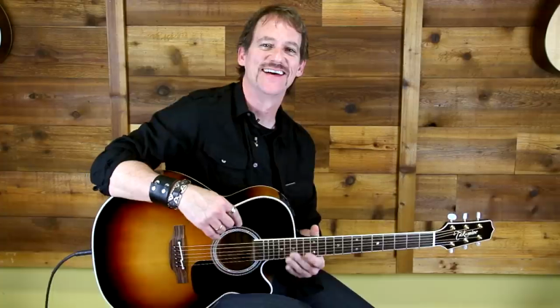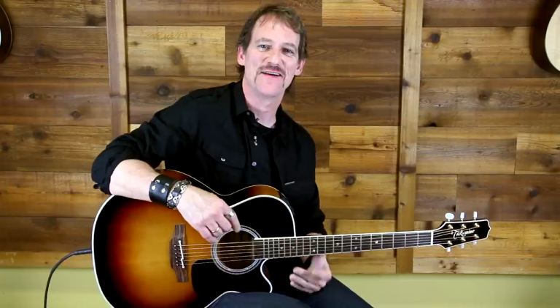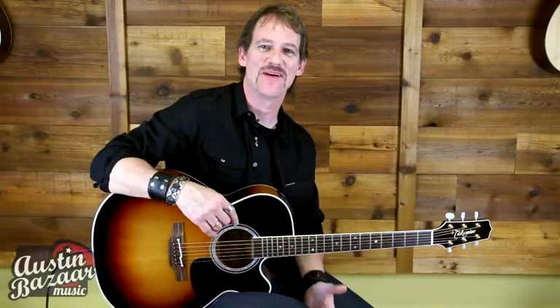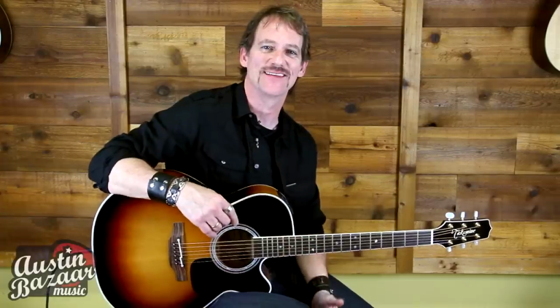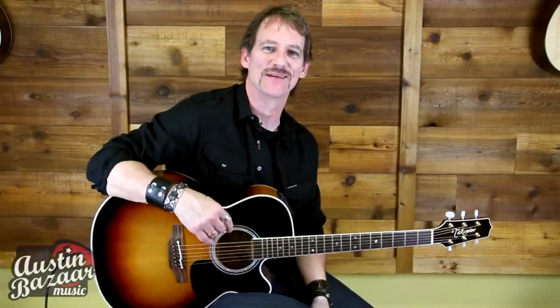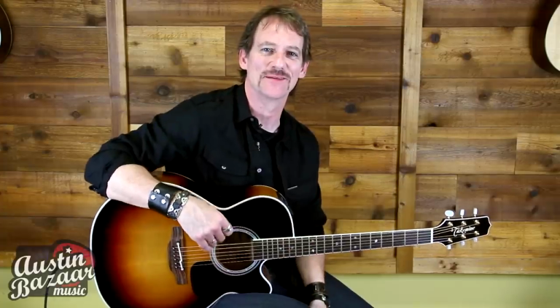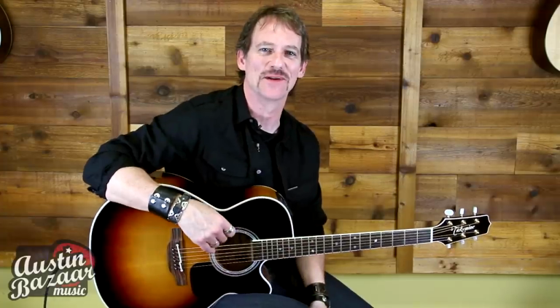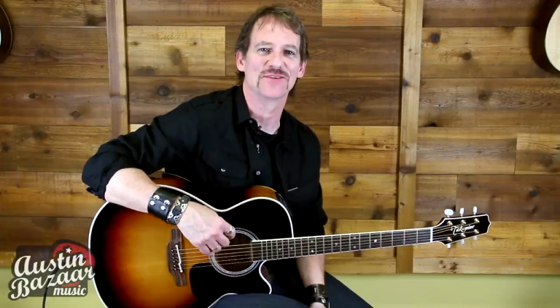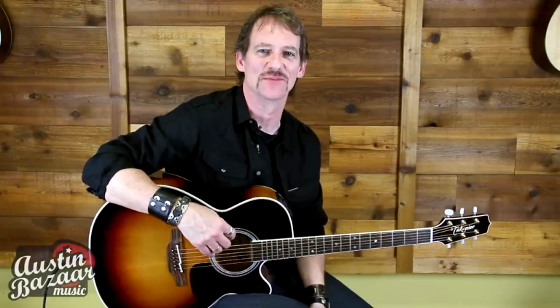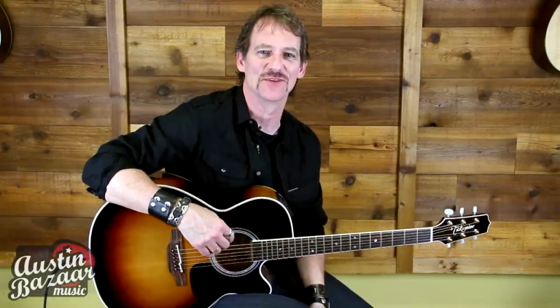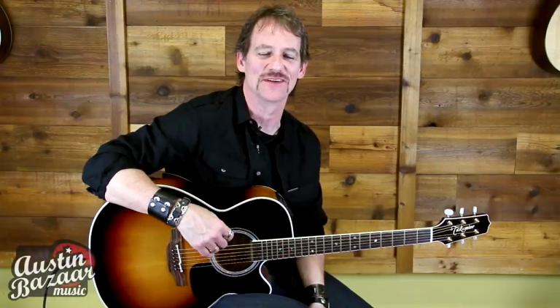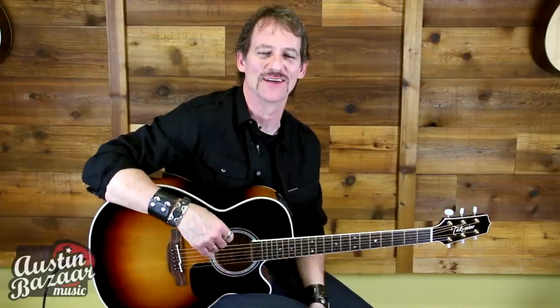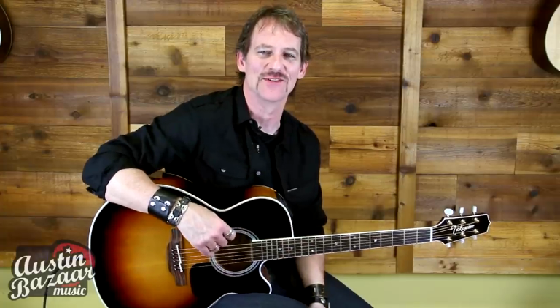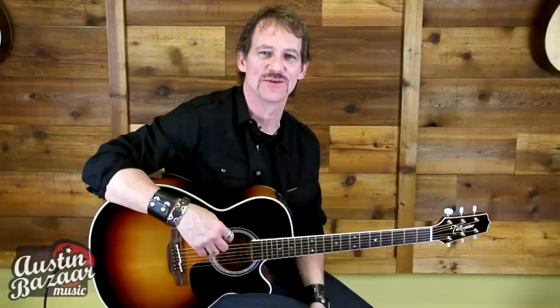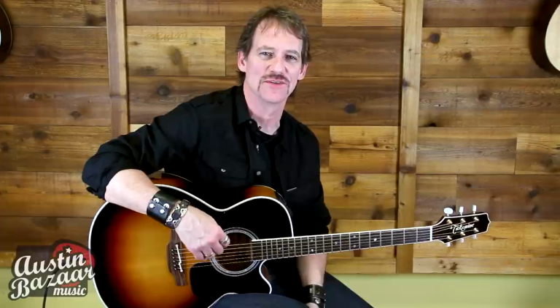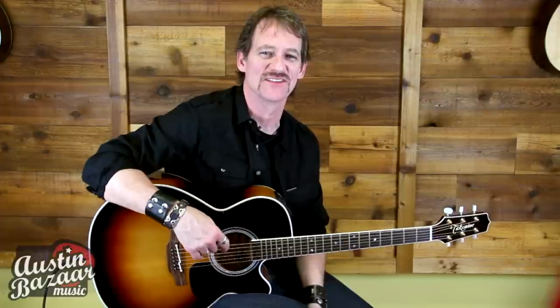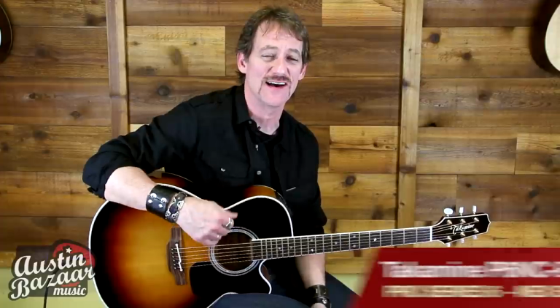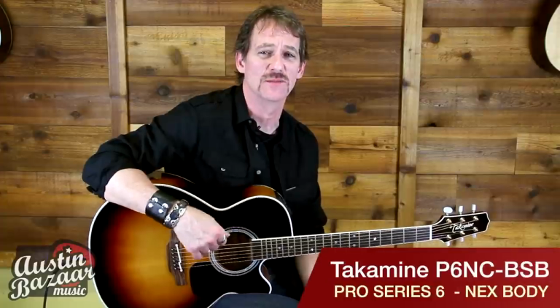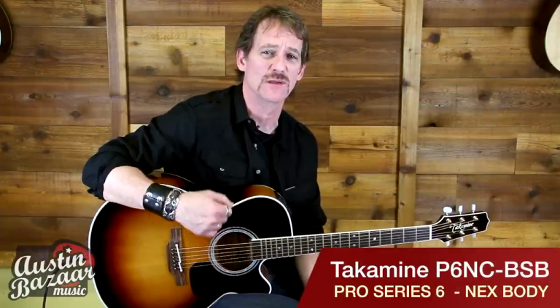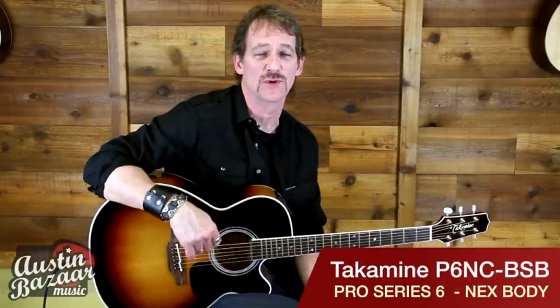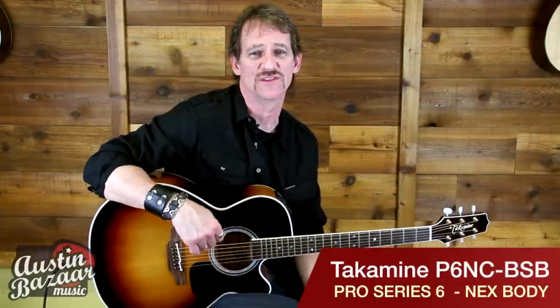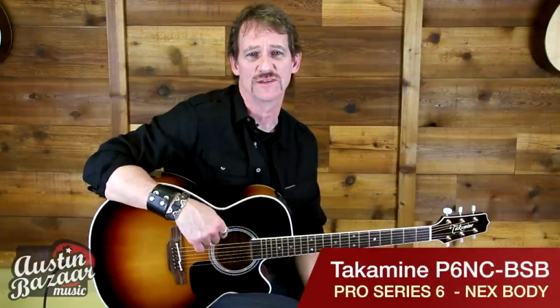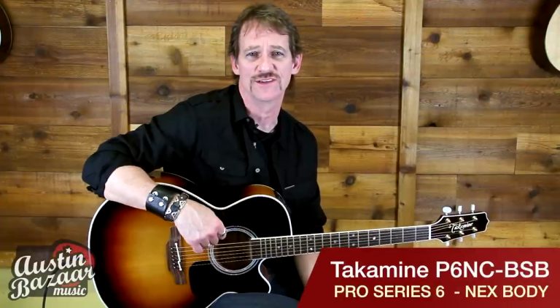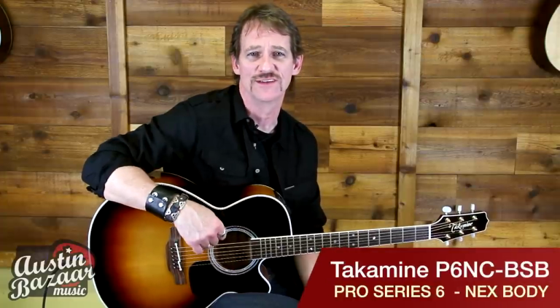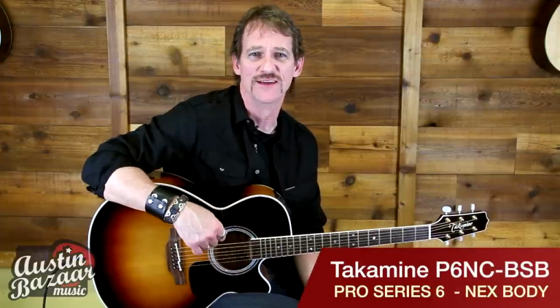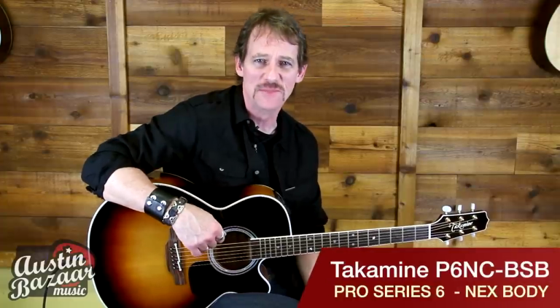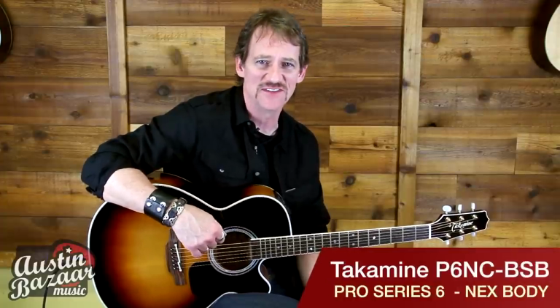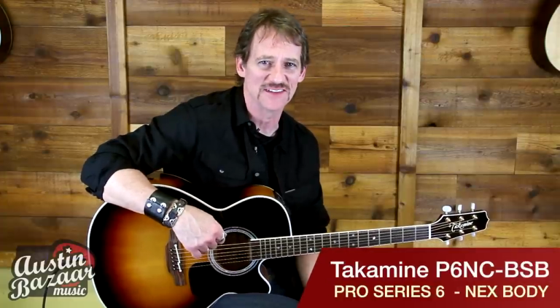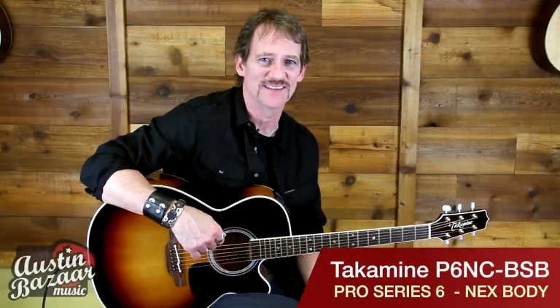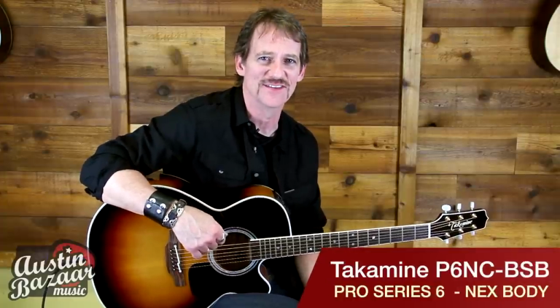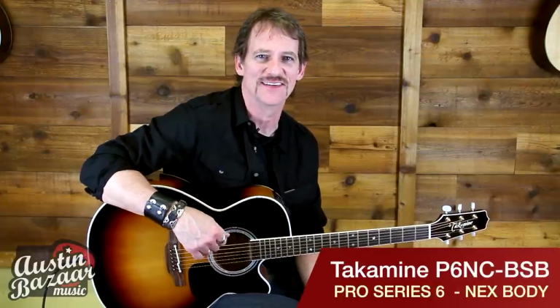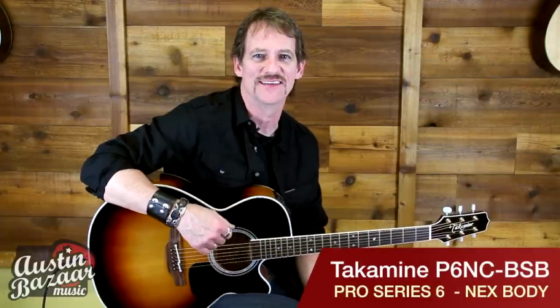Hi, I'm Brad Davis. I'm at Austin Bazaar today to show you this Takamine Pro Series P6NC.